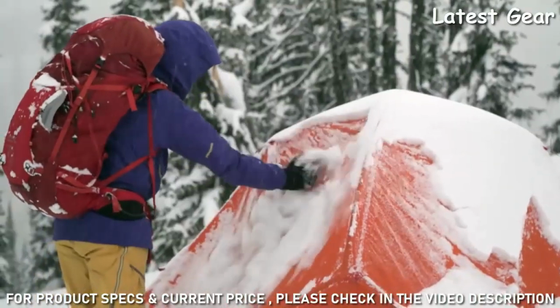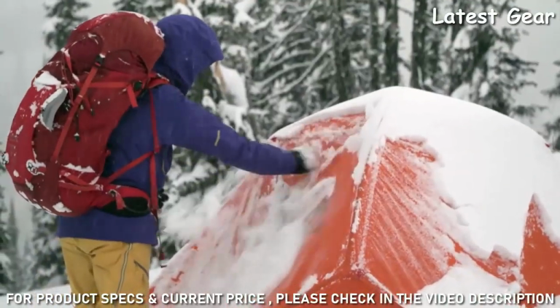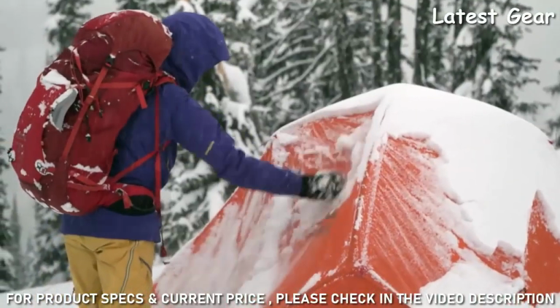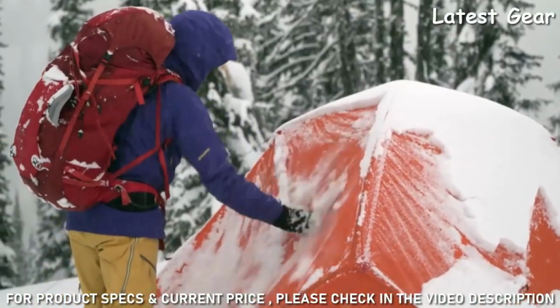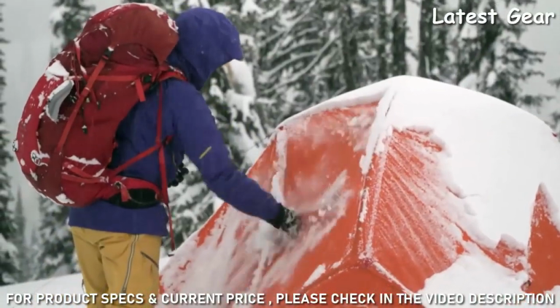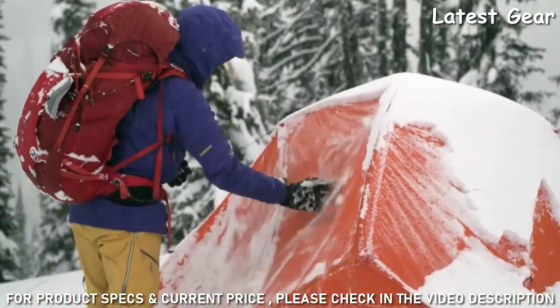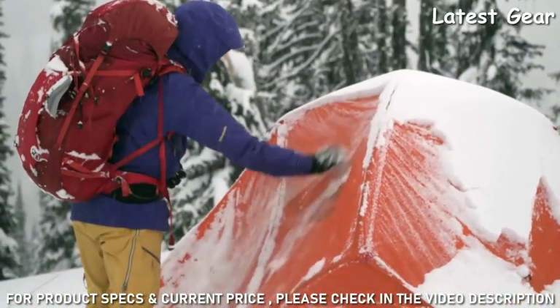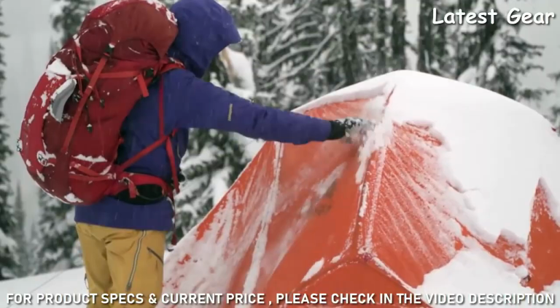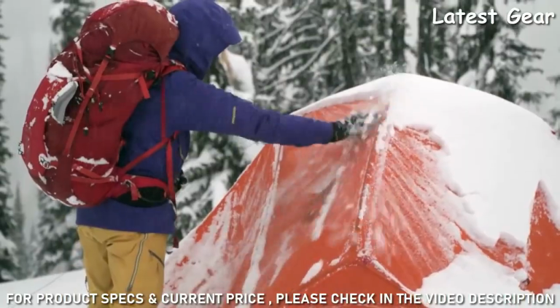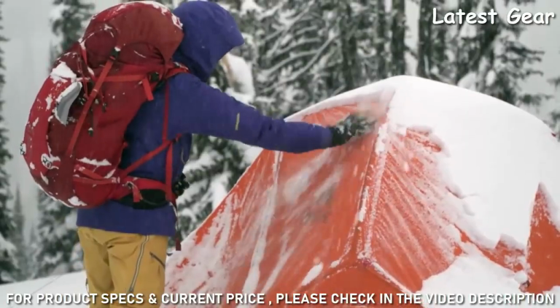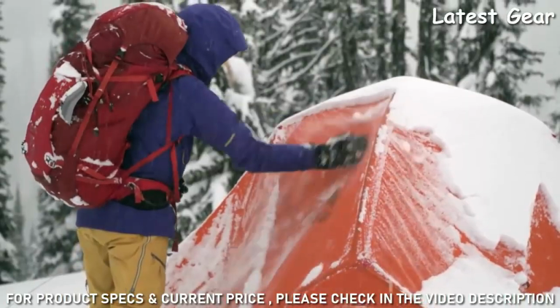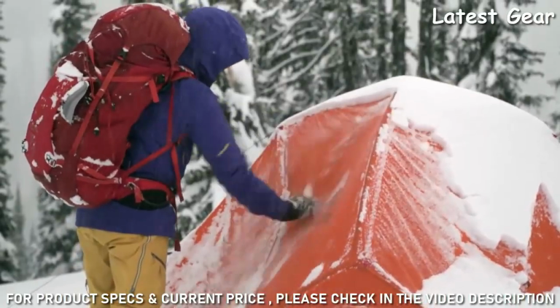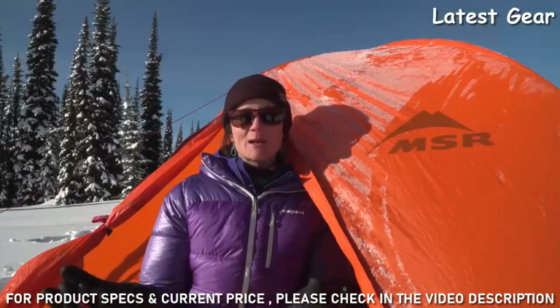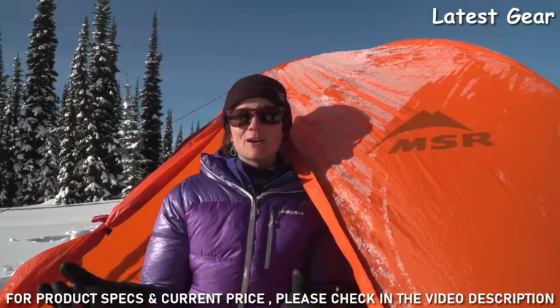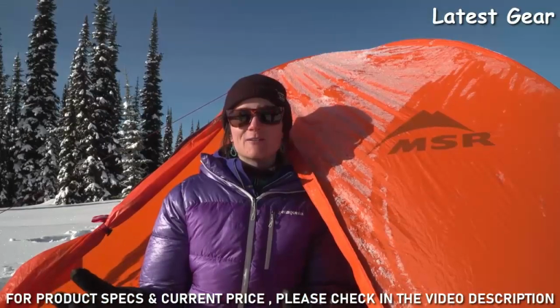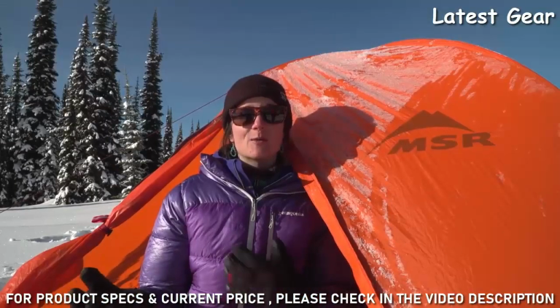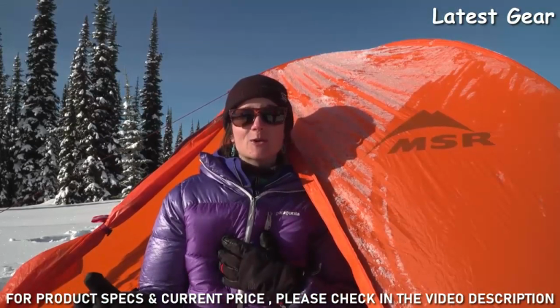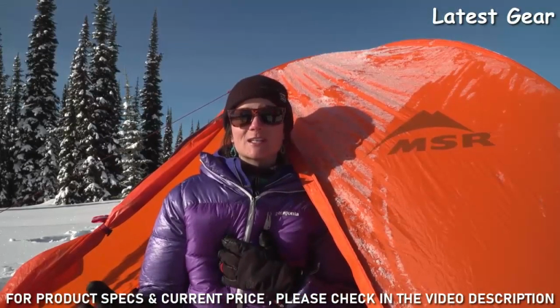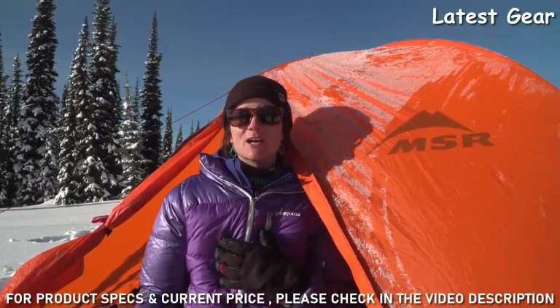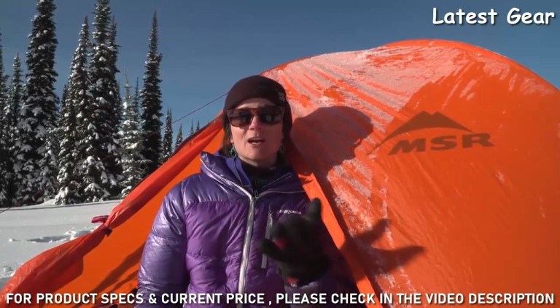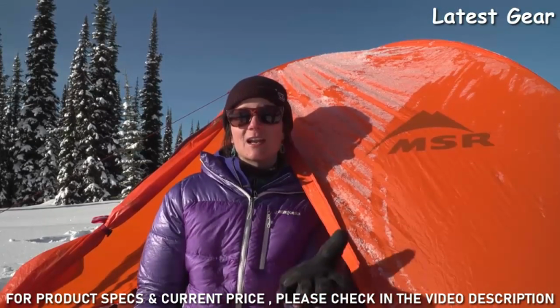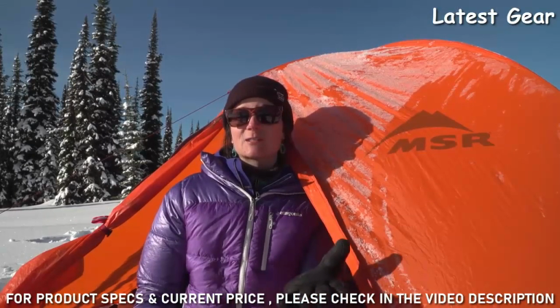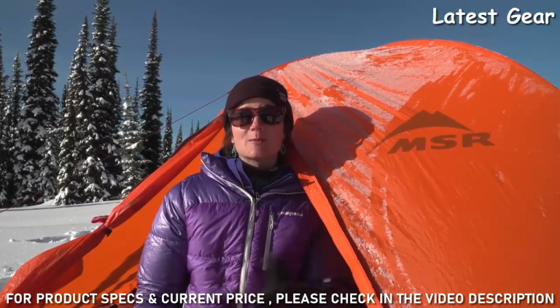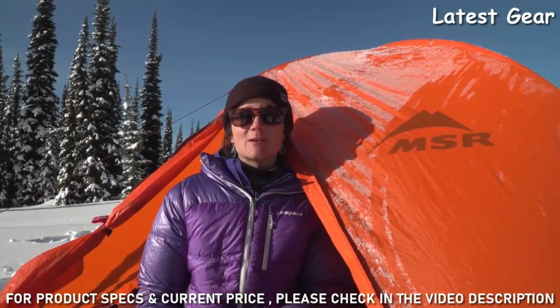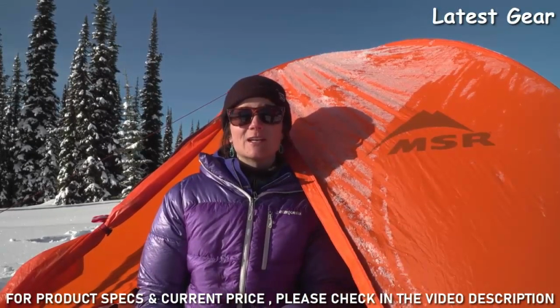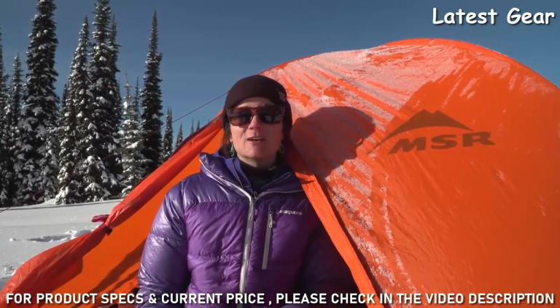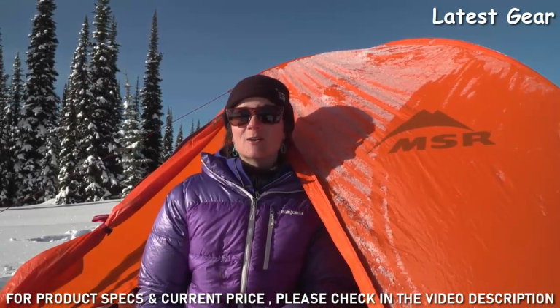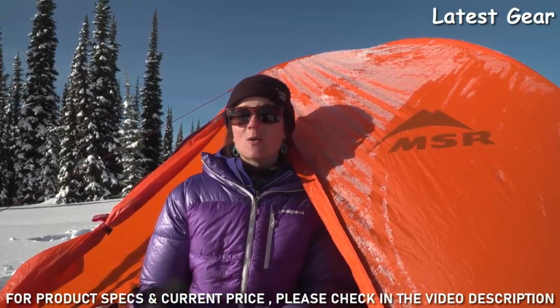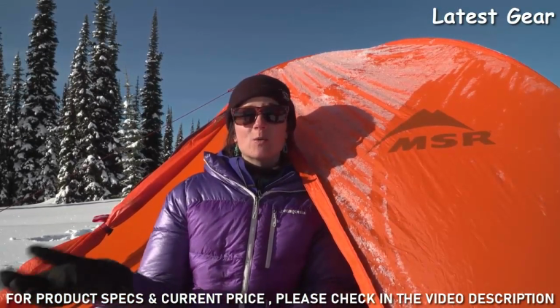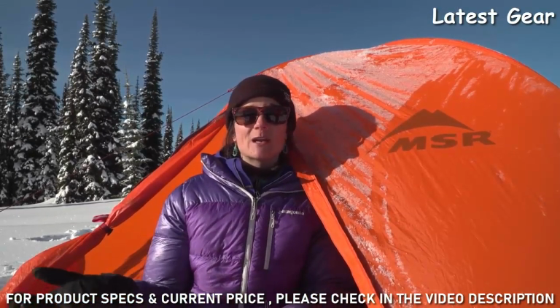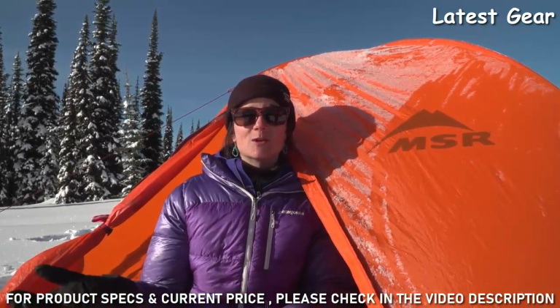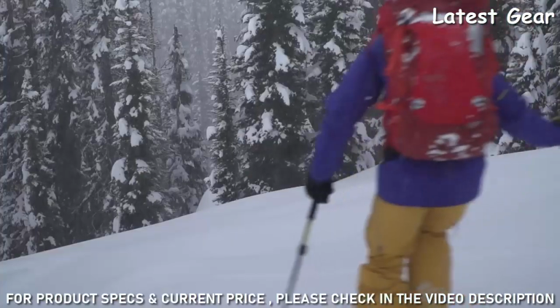This tent is your golden ticket, no matter if you're a pro skier, an expert mountaineer, or a weekend warrior.